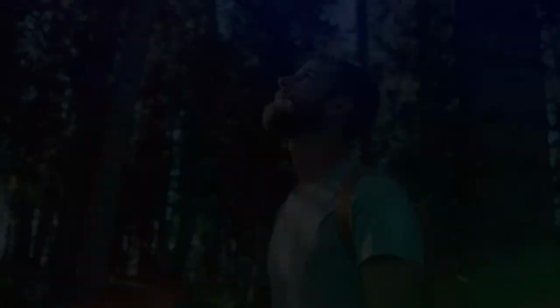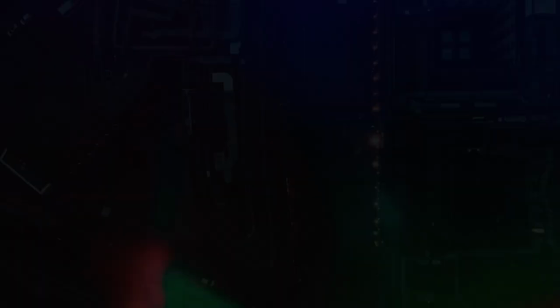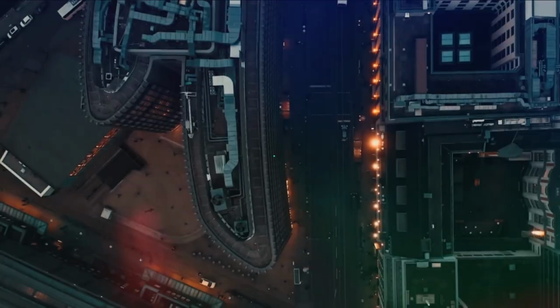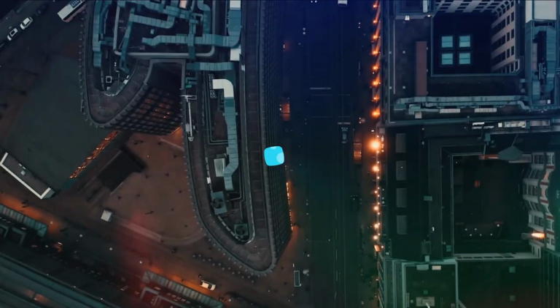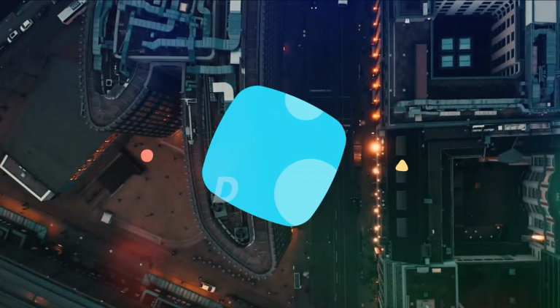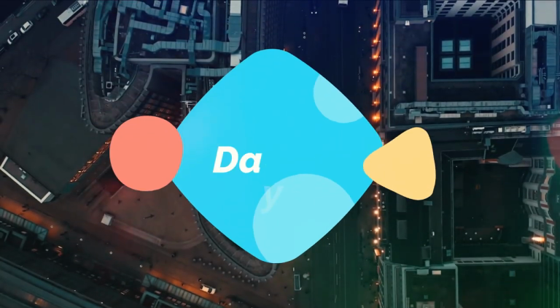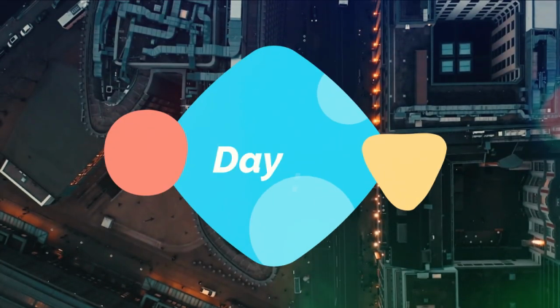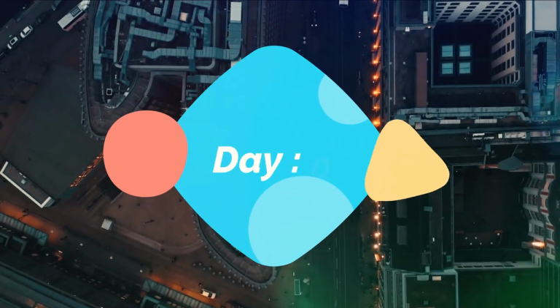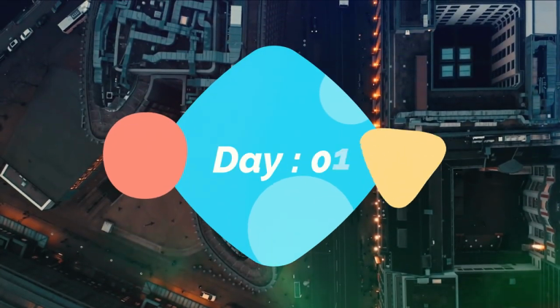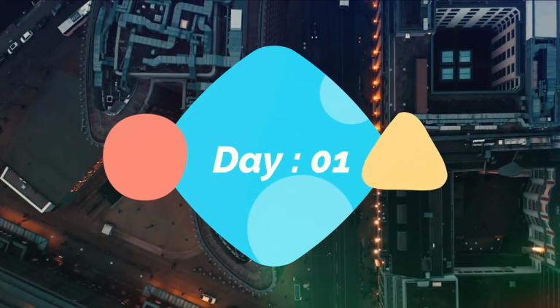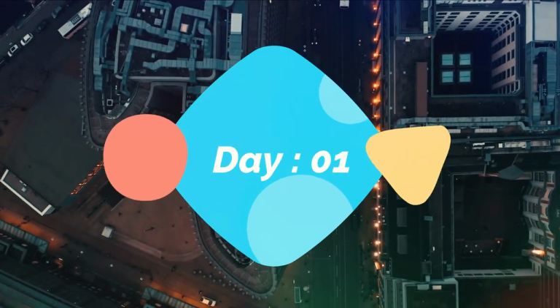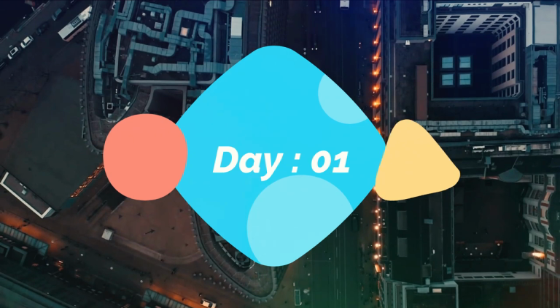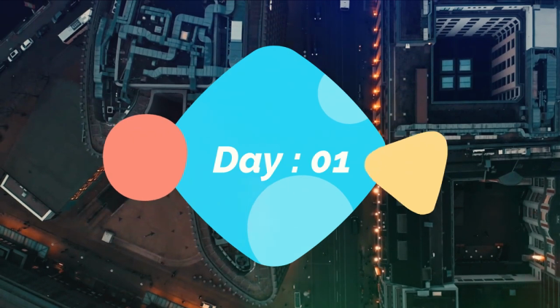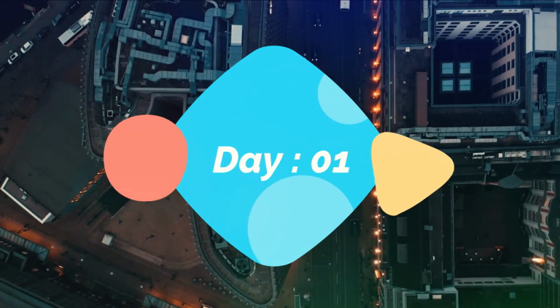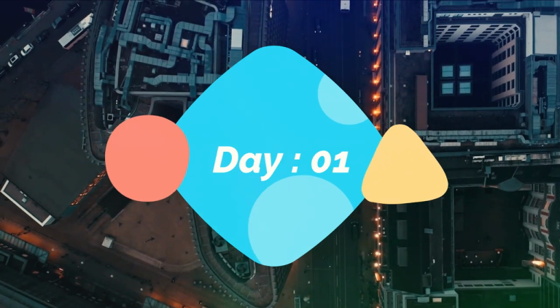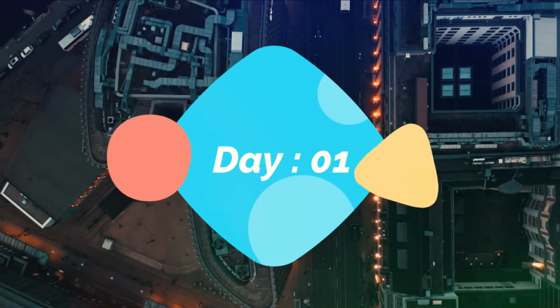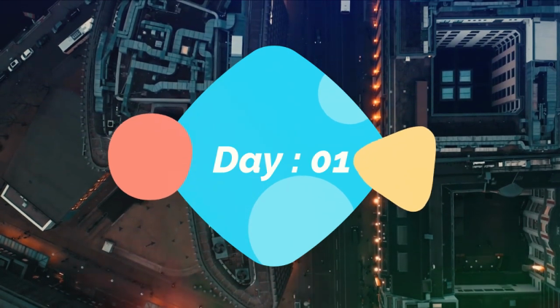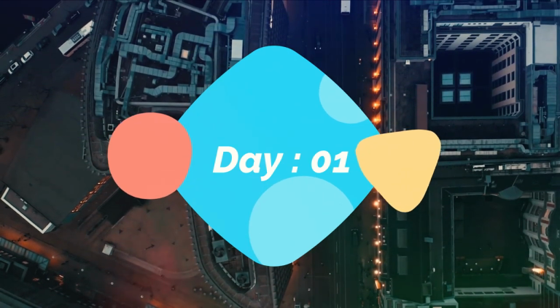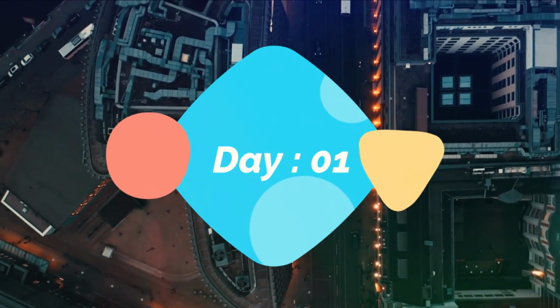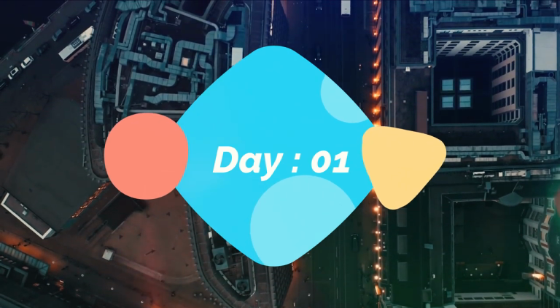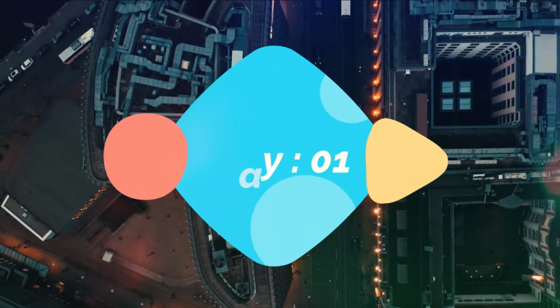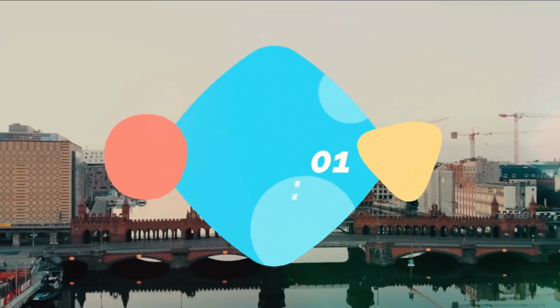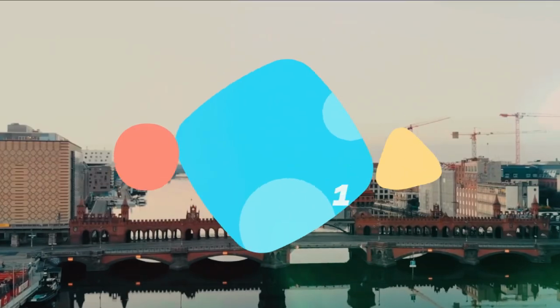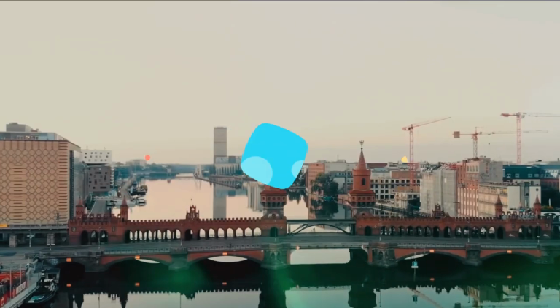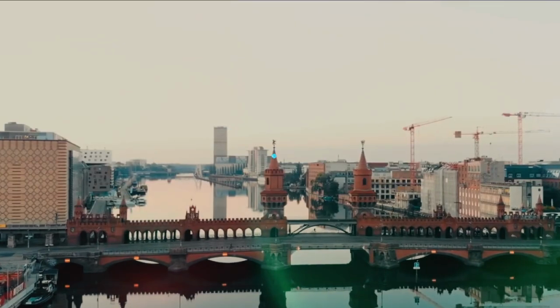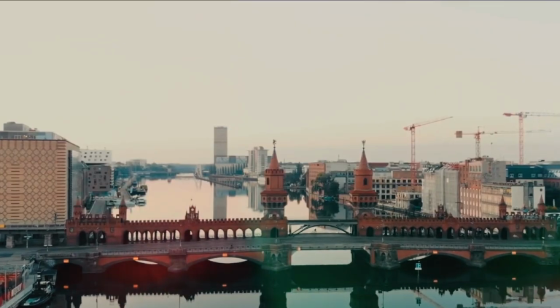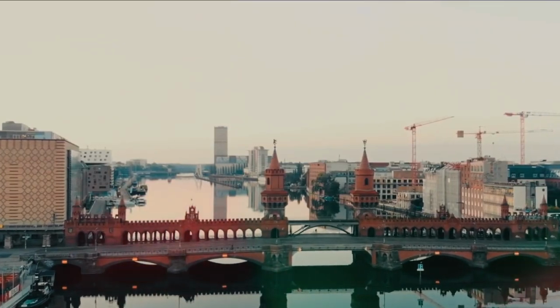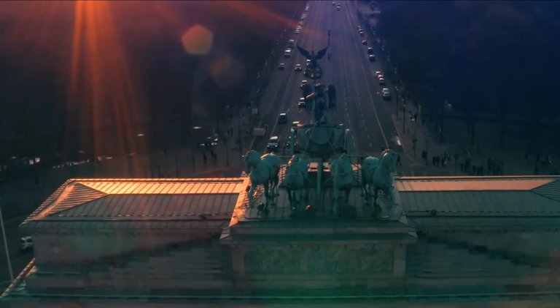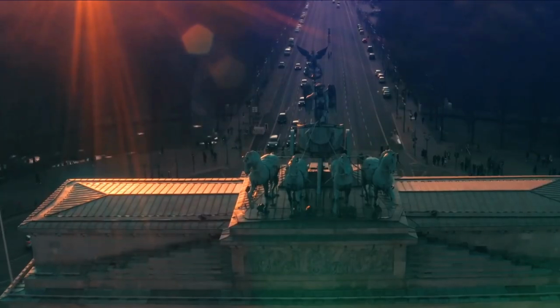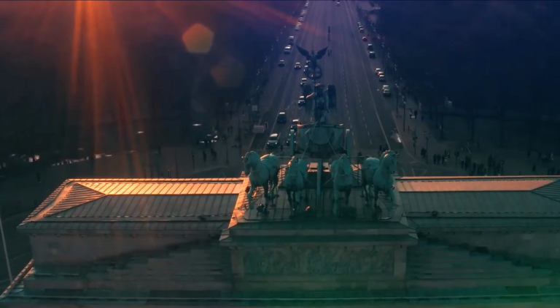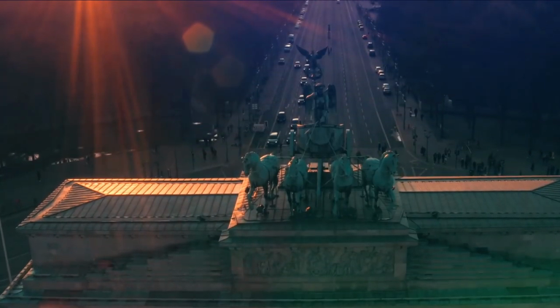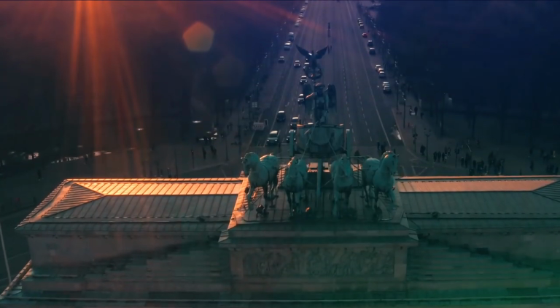Day 1. Welcome to Berlin. Start off your trip by immersing yourself in the city's rich history.